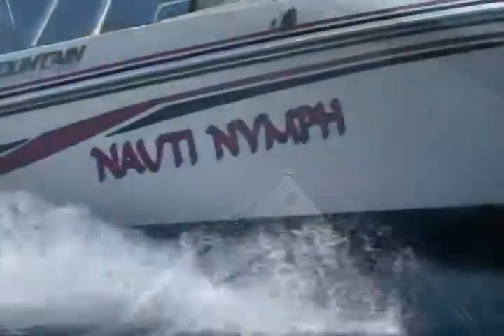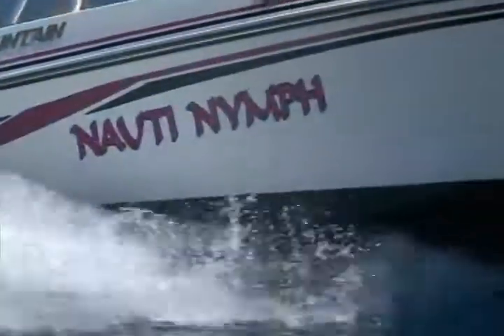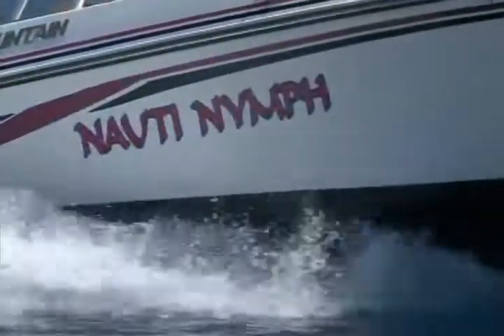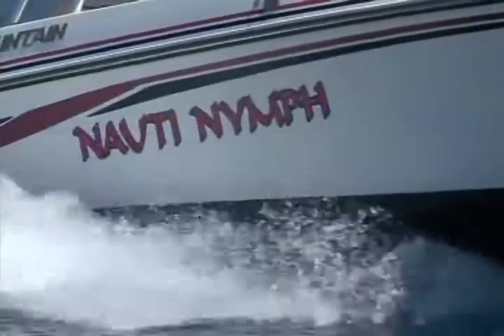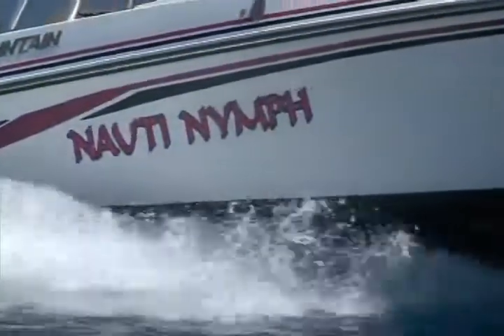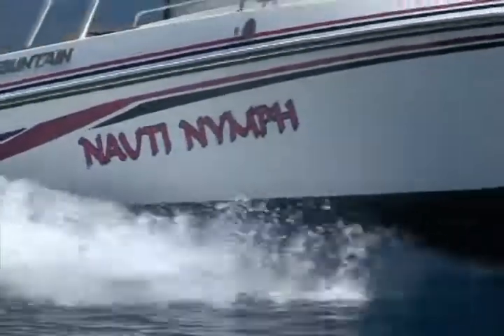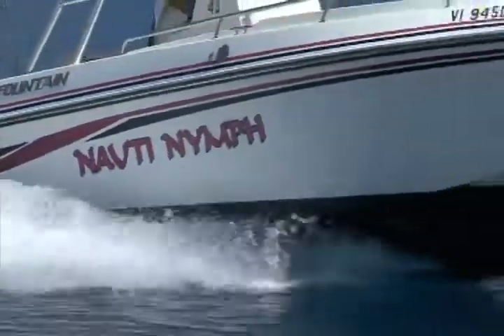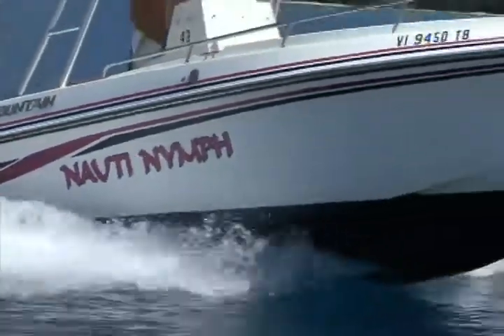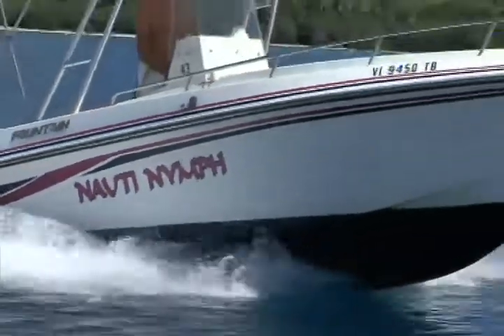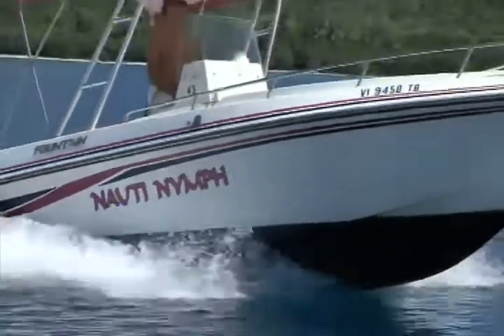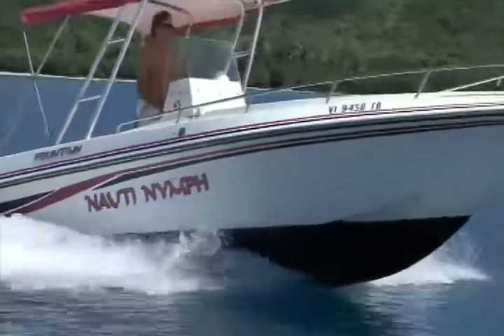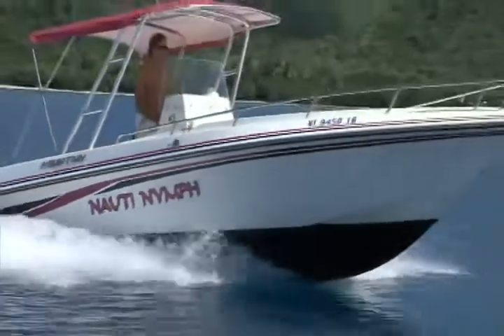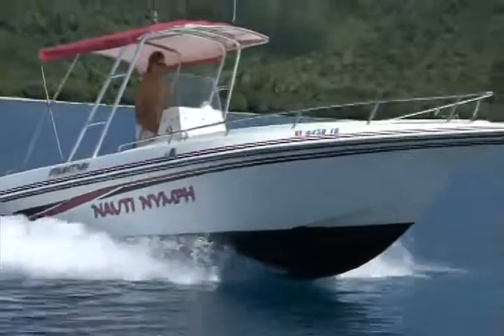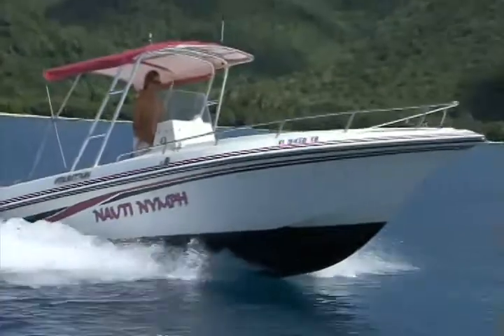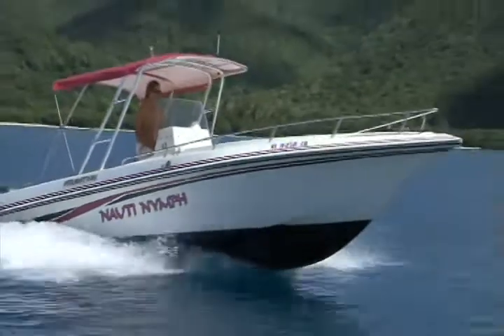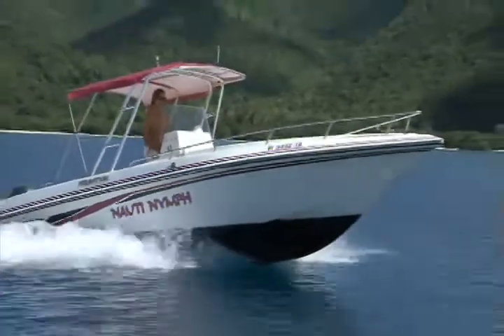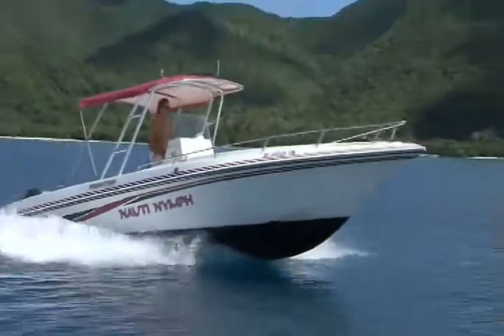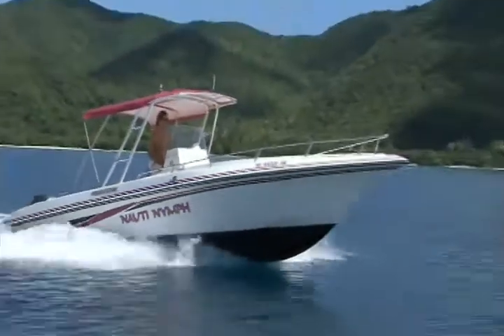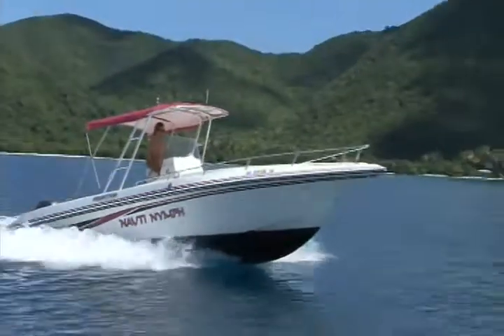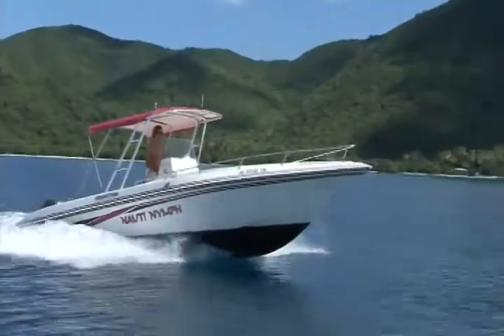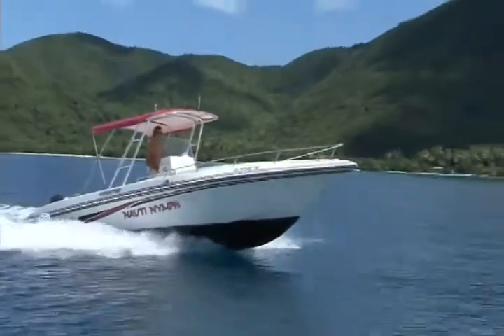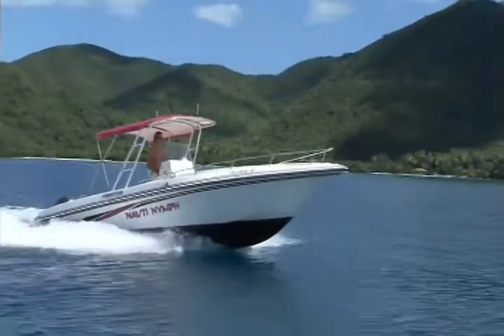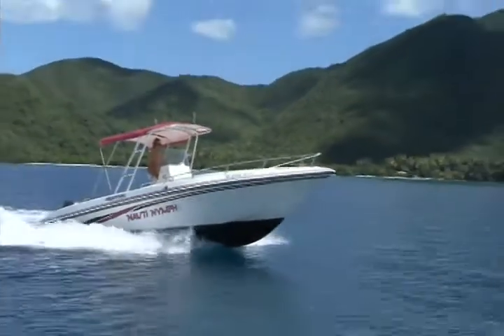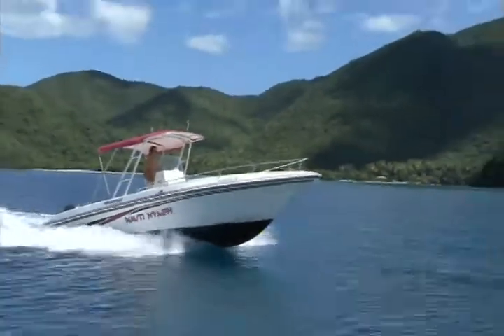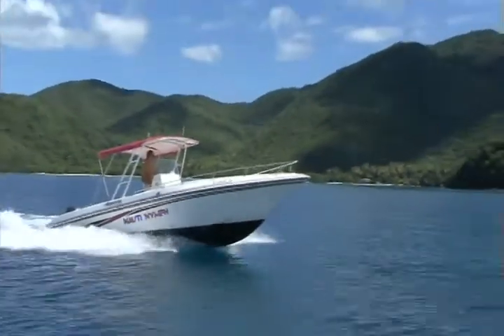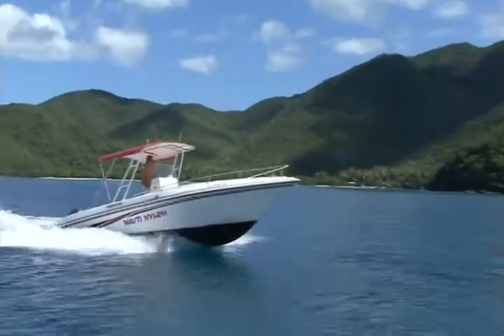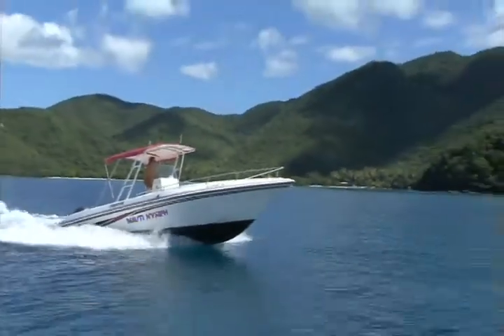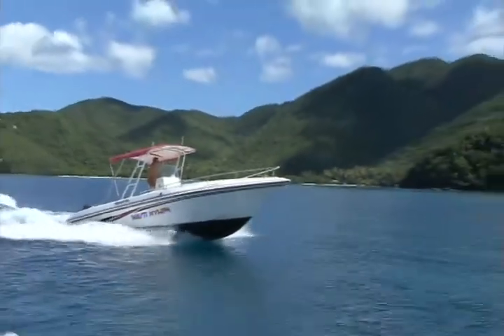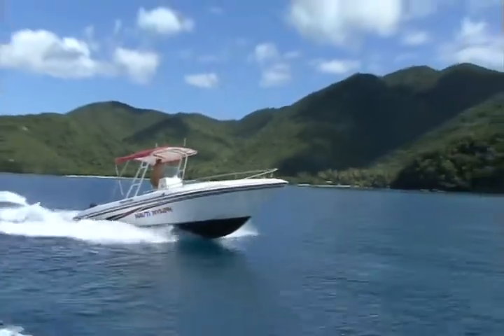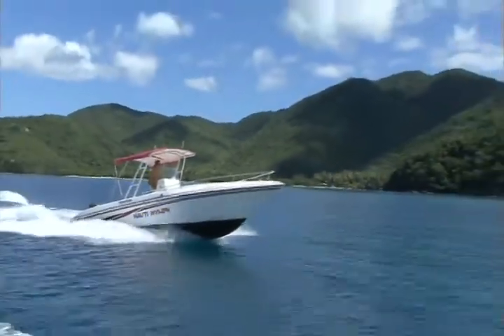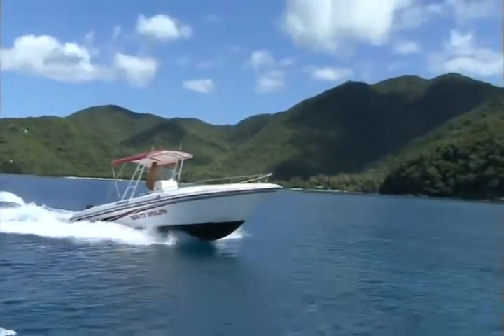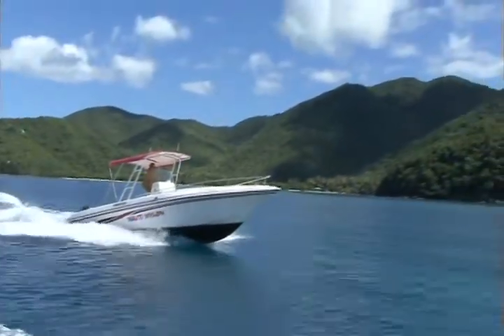Rent your own Naughty Nymph Powerboat and visit all the British Virgin Islands, St. Thomas and St. John in one day.